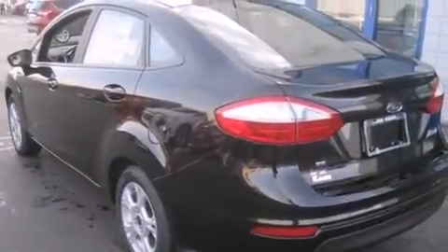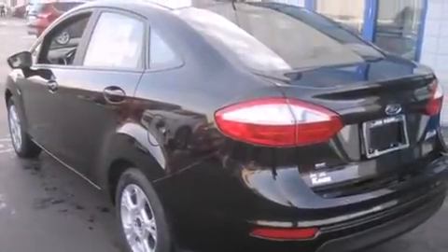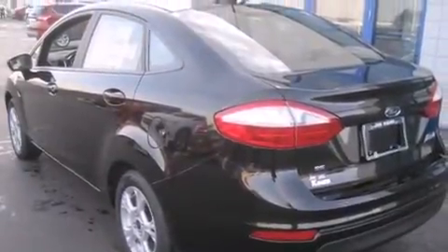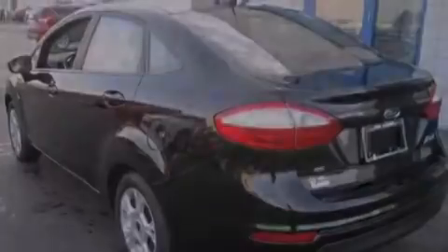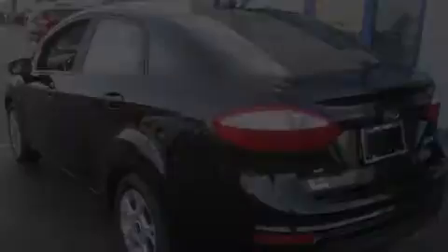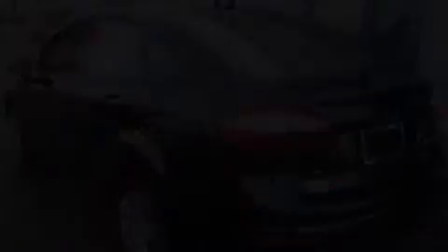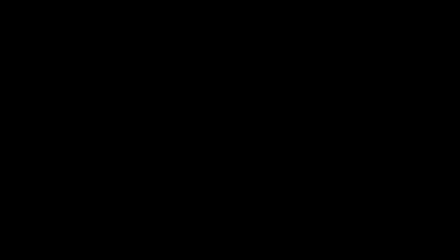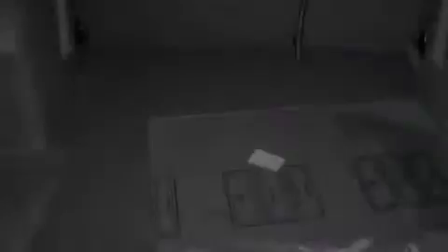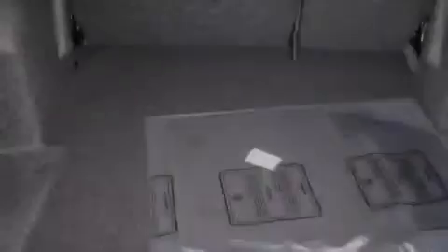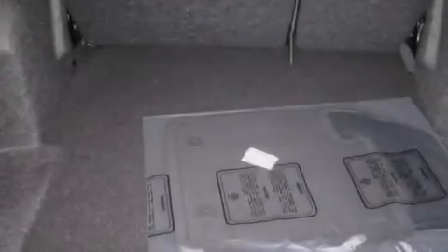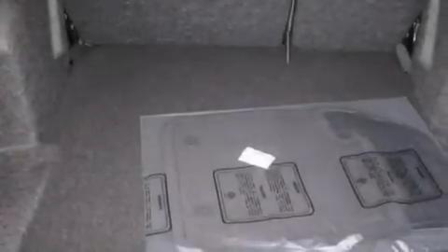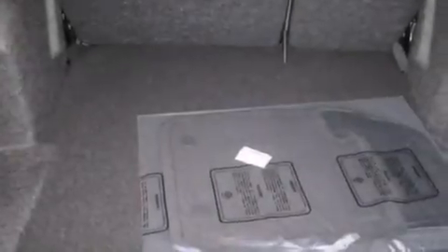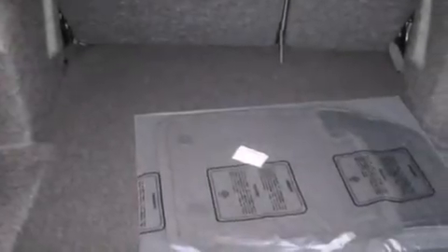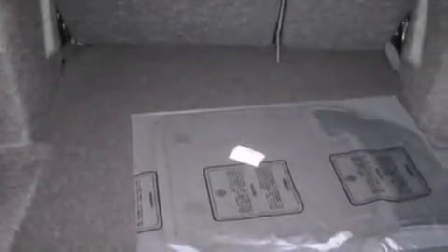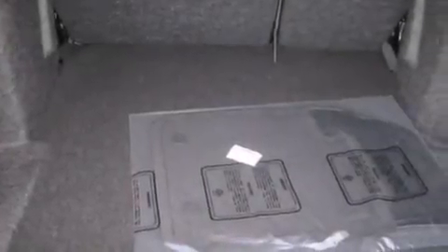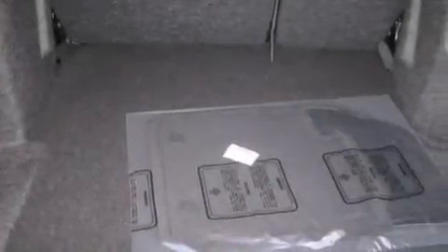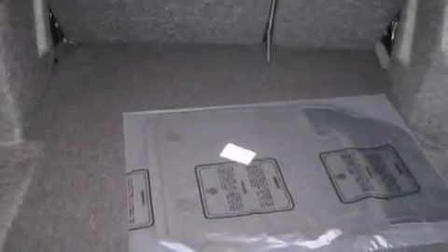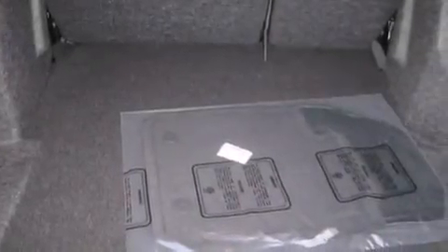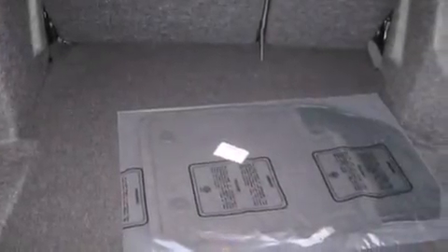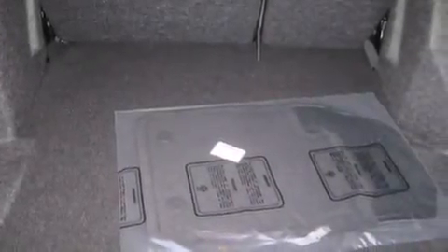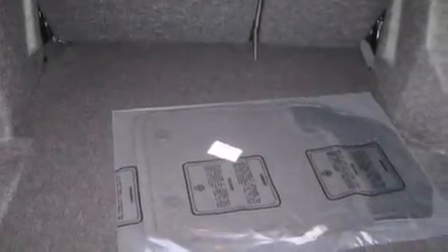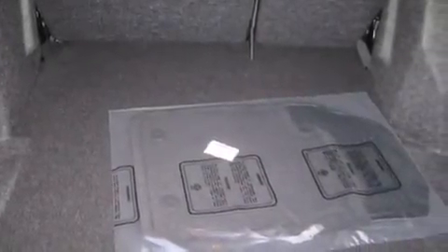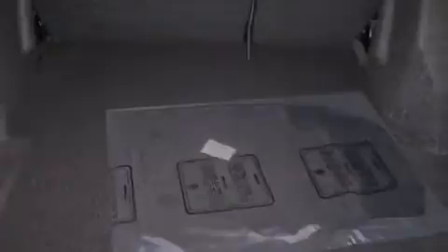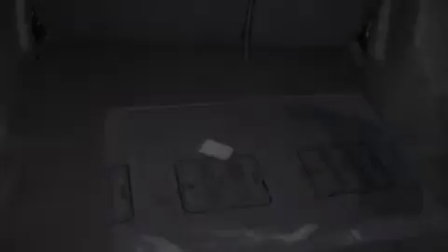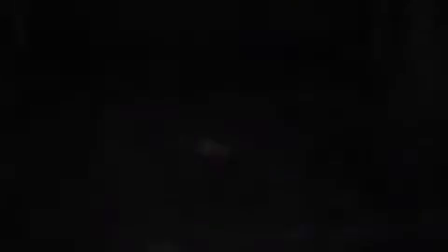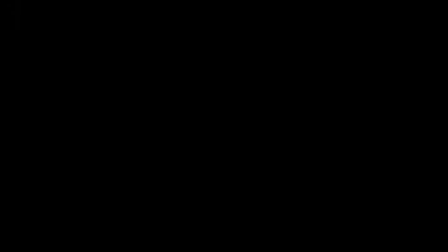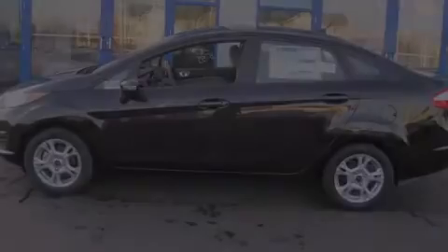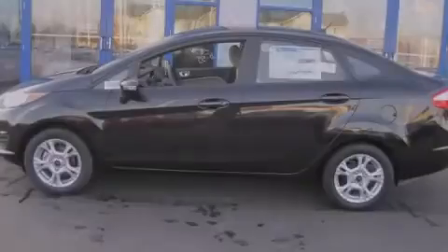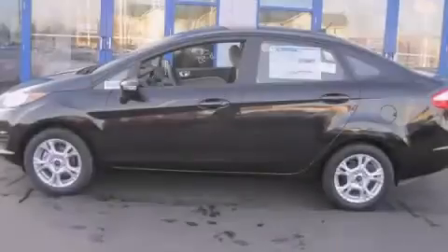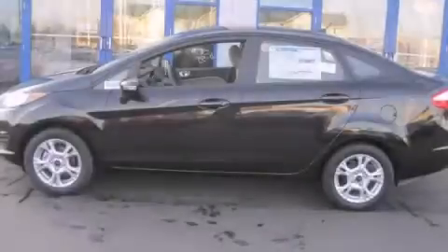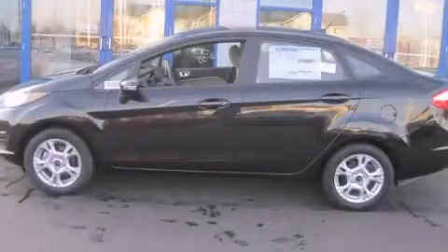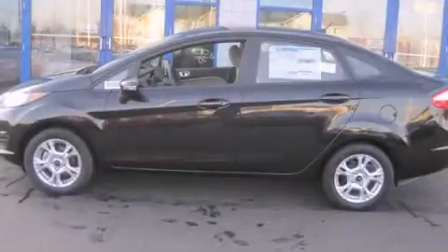Air conditioning, full power accessories, and aluminum wheels. Contact us today to arrange your test drive.